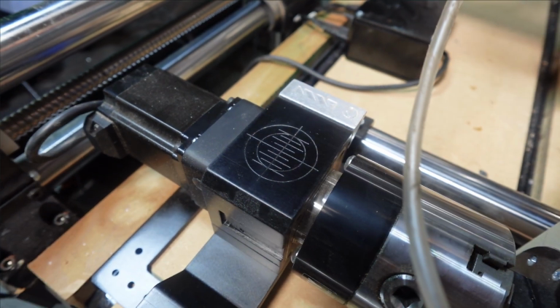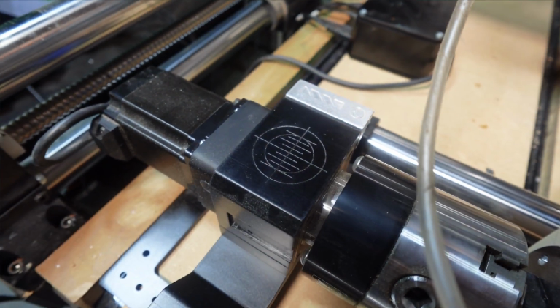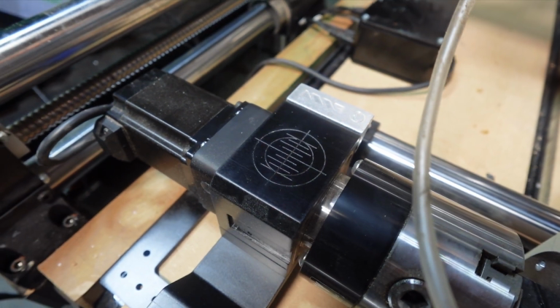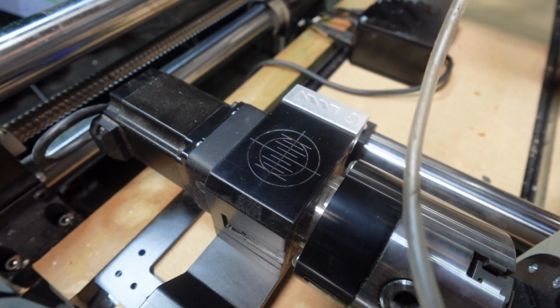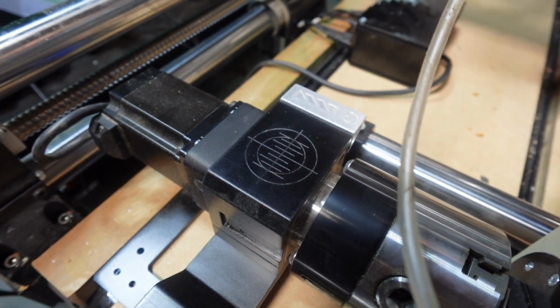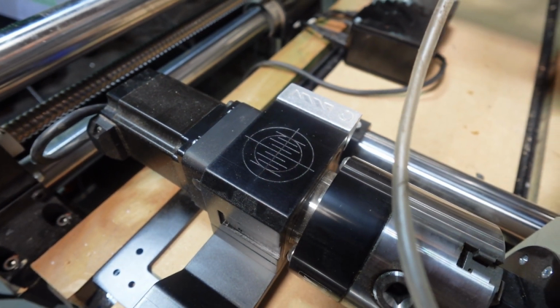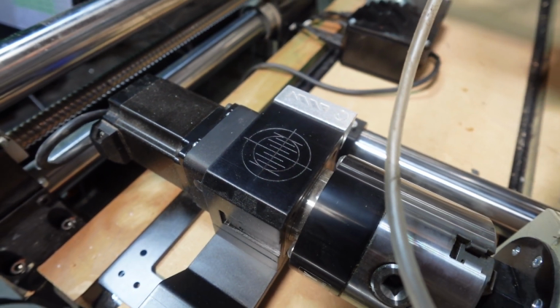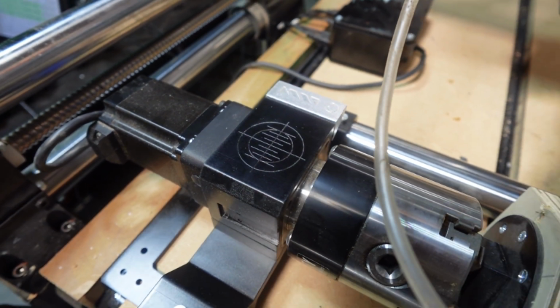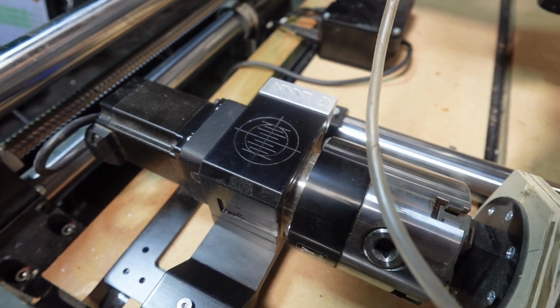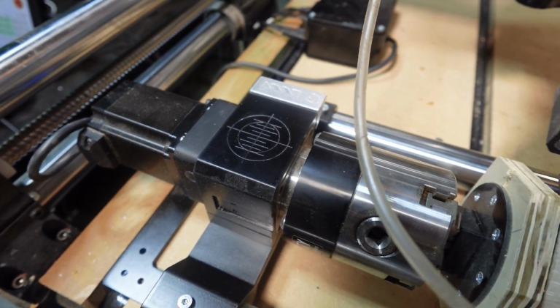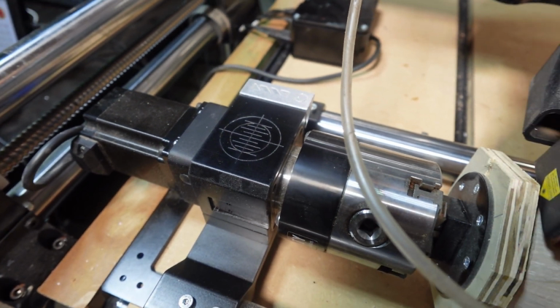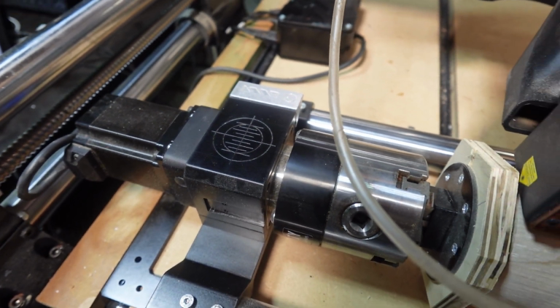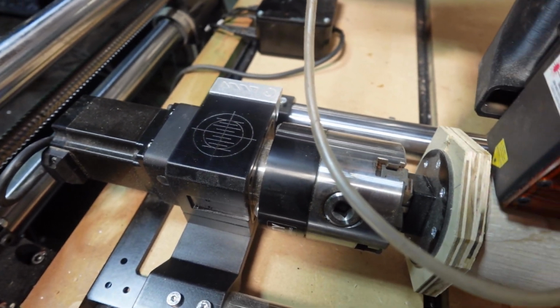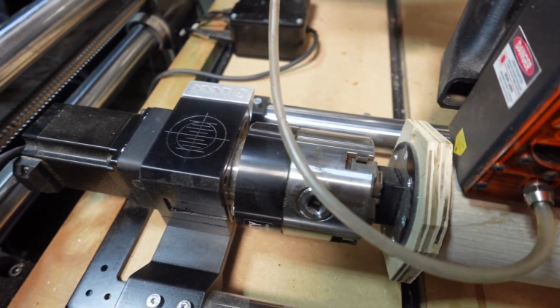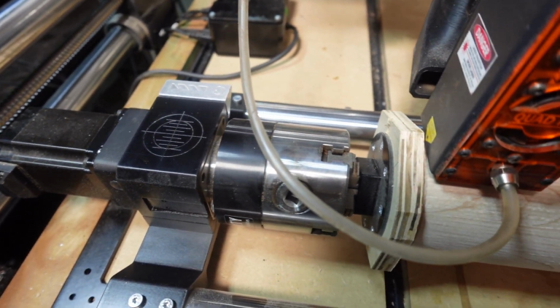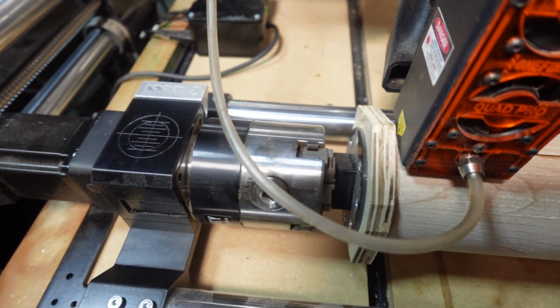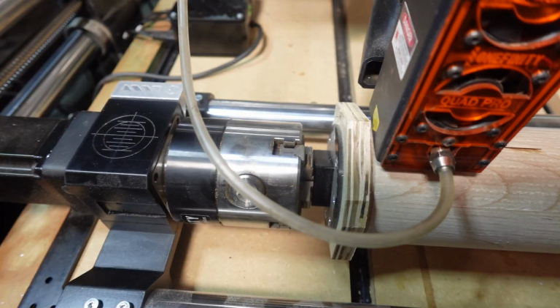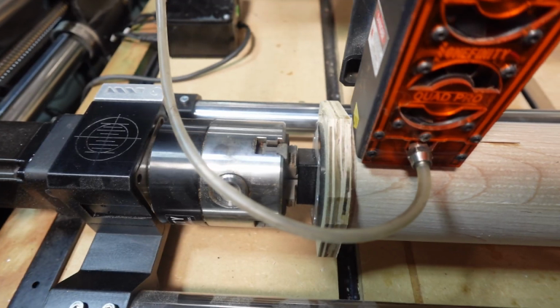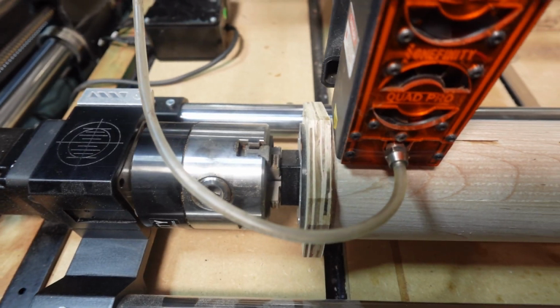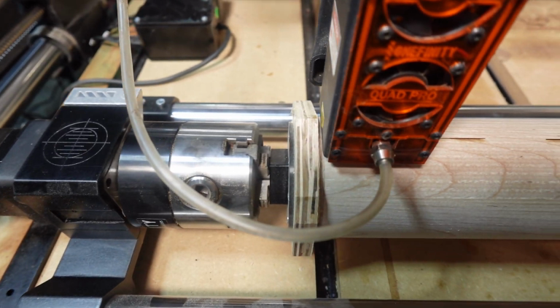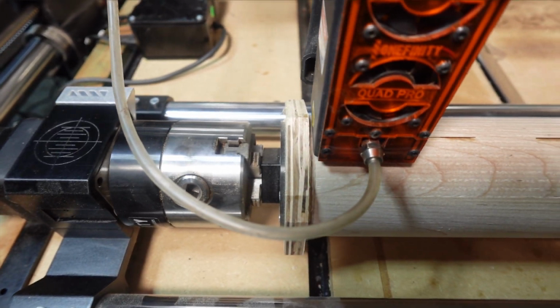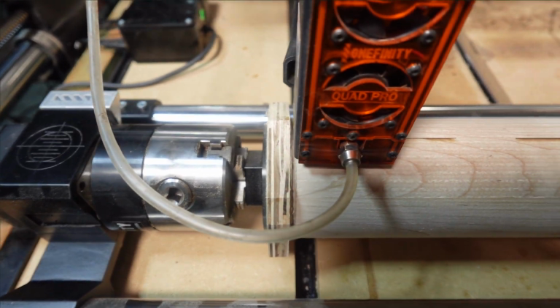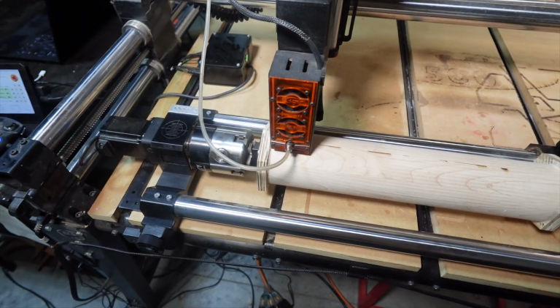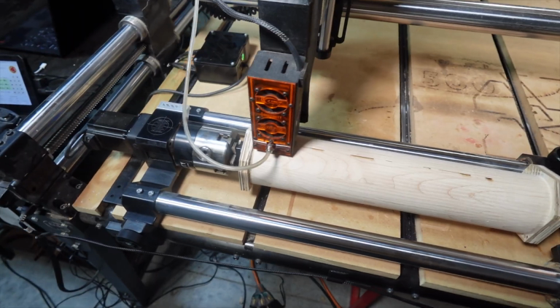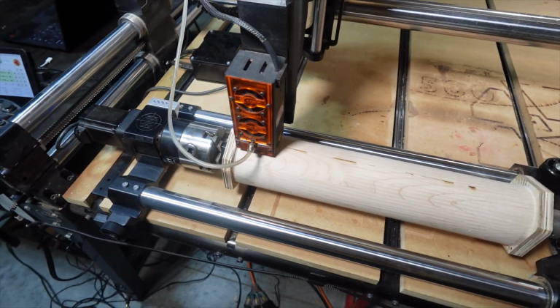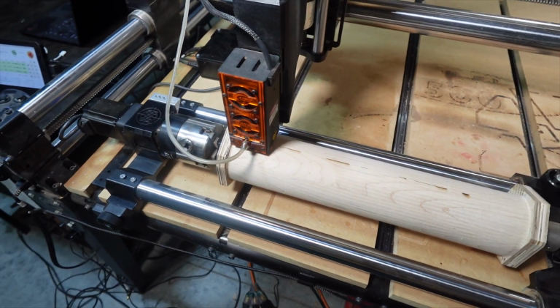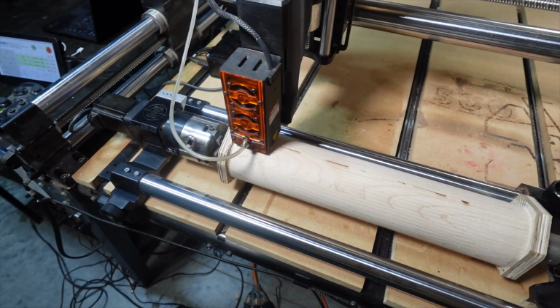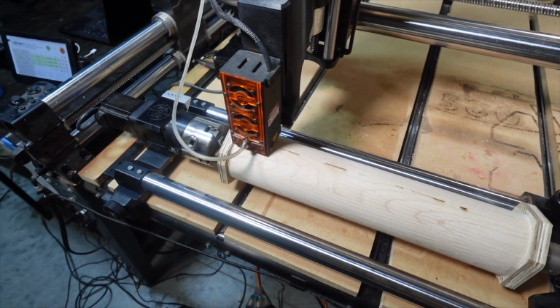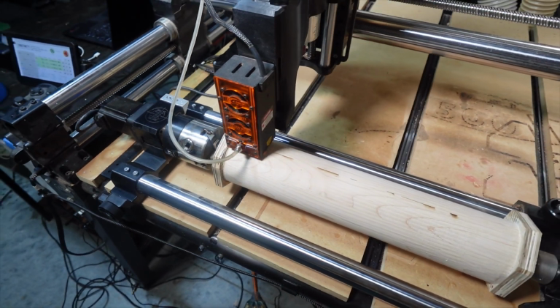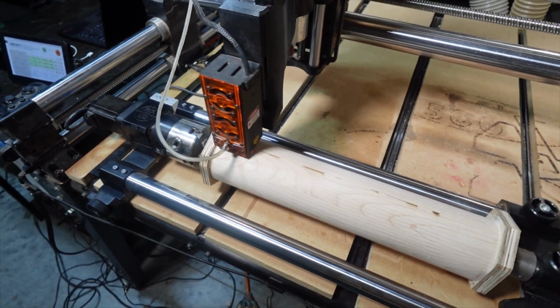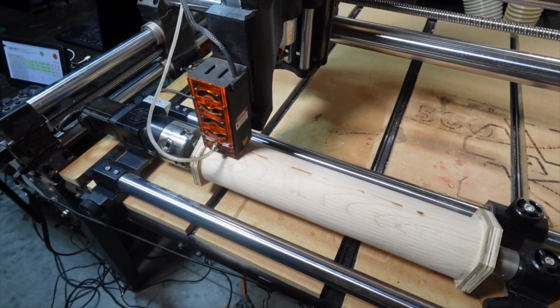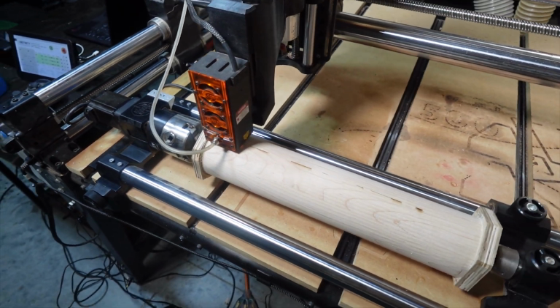I lined it up on the center right there and then I moved it over manually to the right seven and a quarter inches. This all might sound a little crazy but I'll show you why it works.